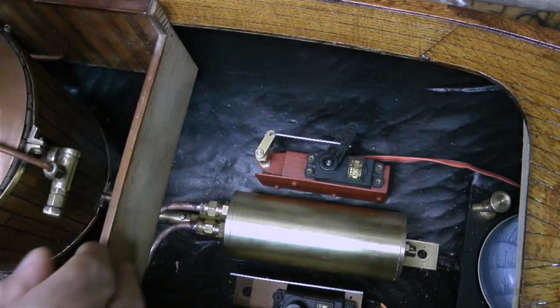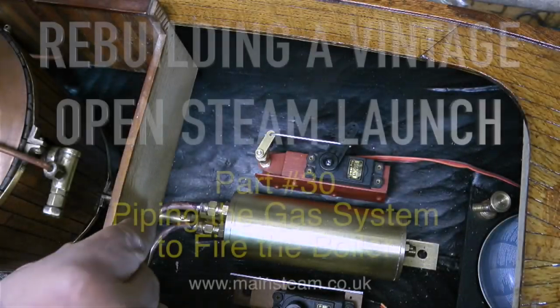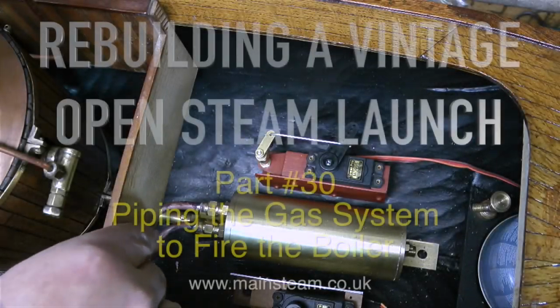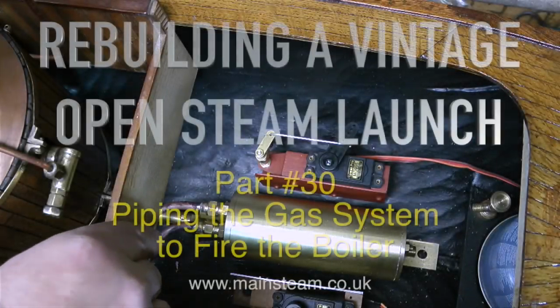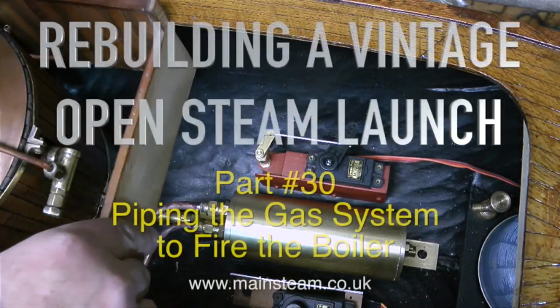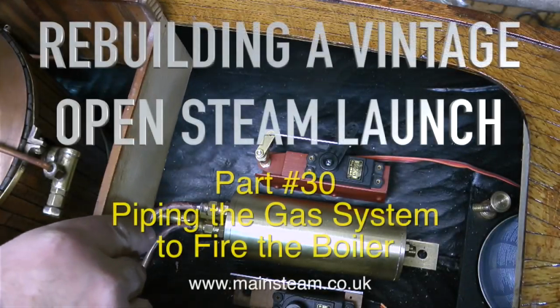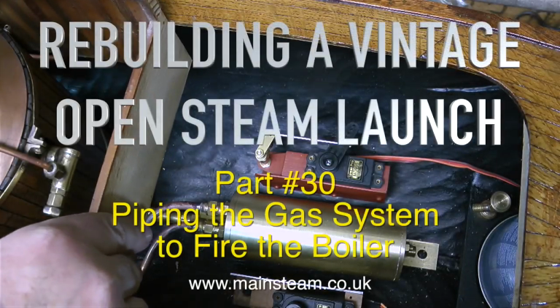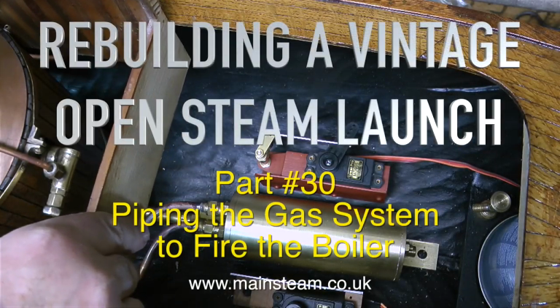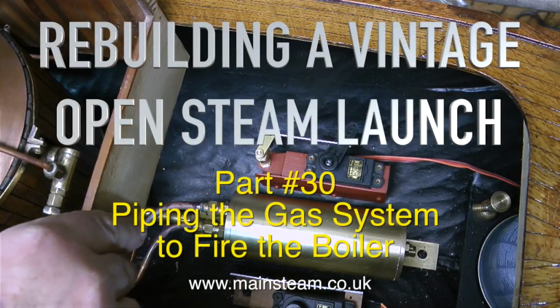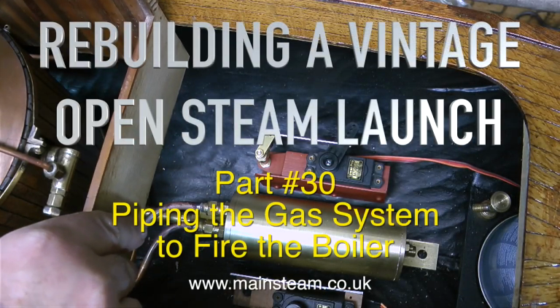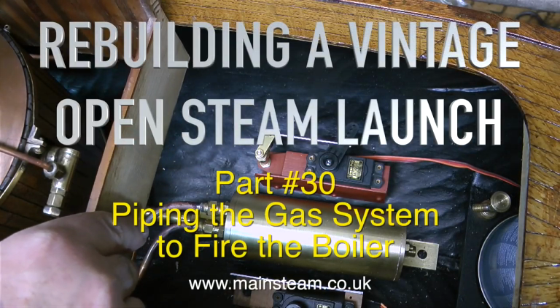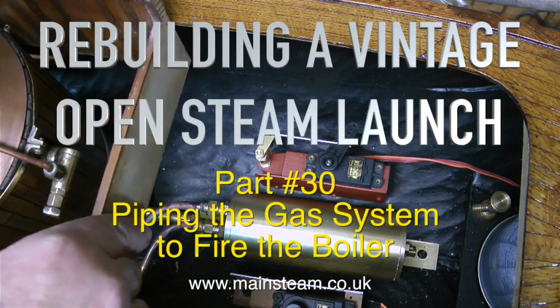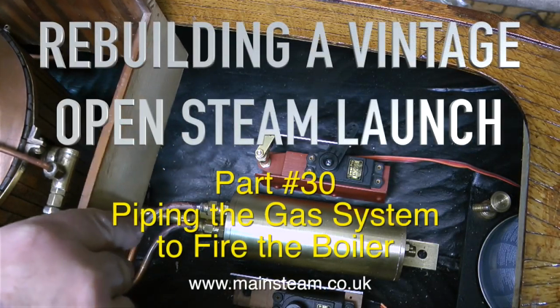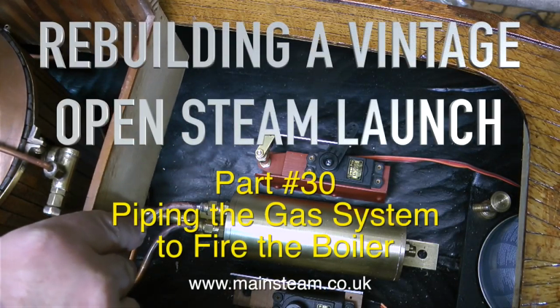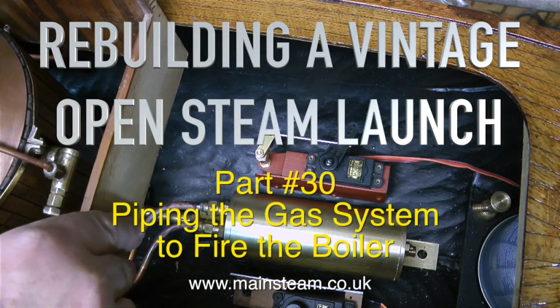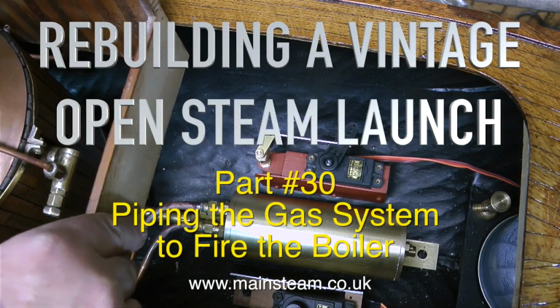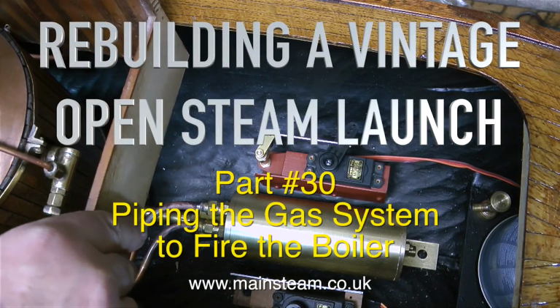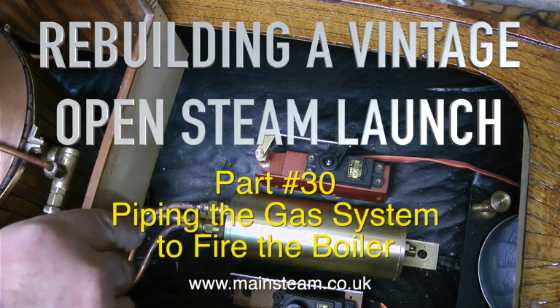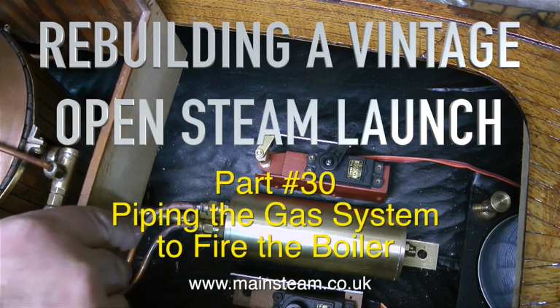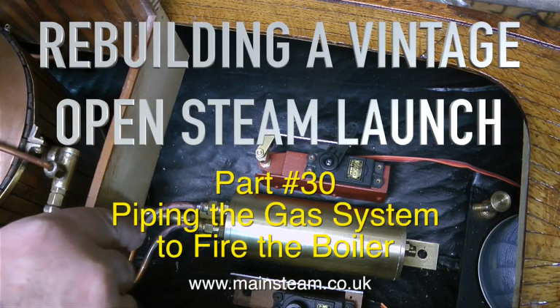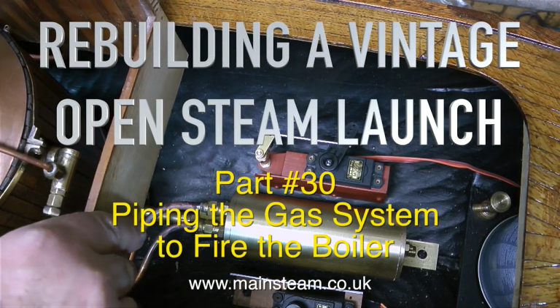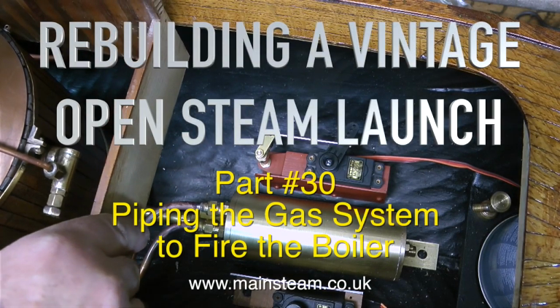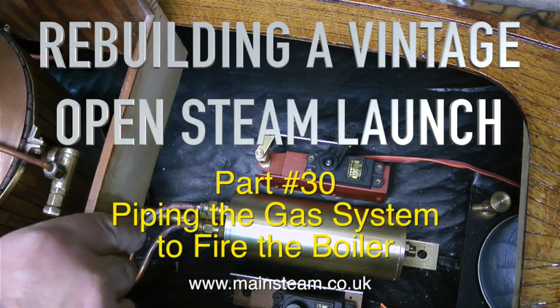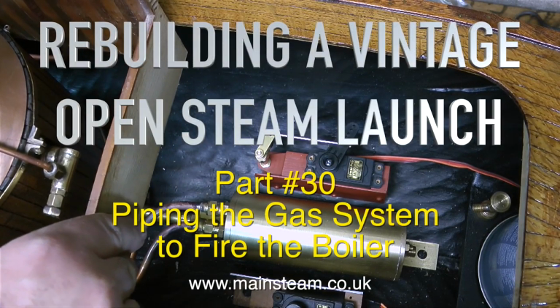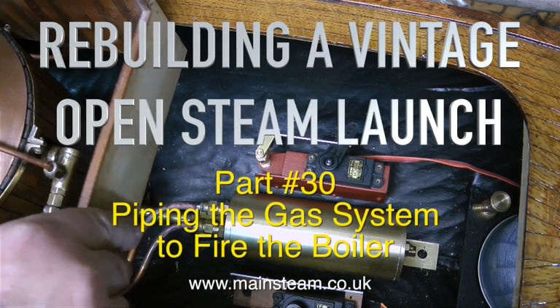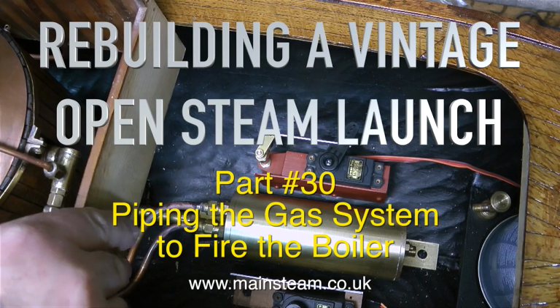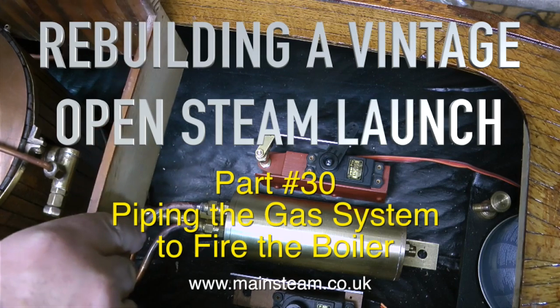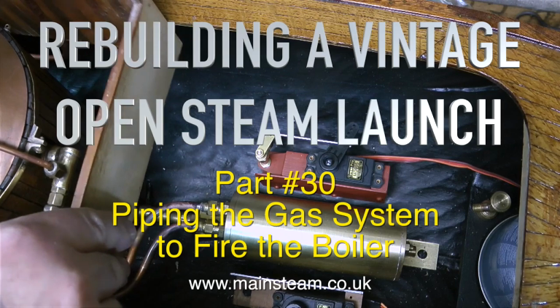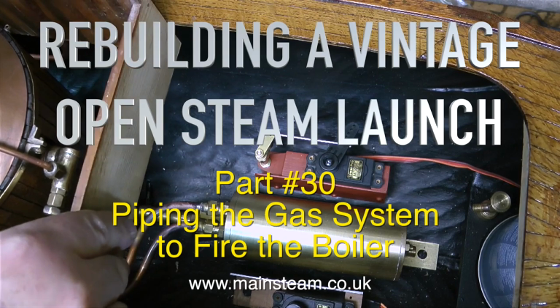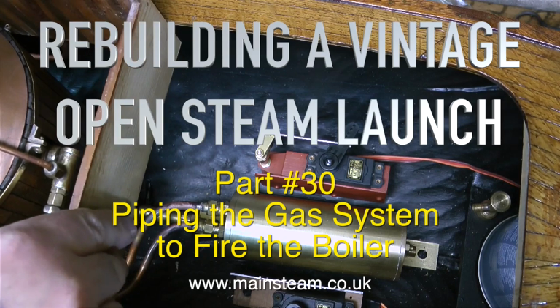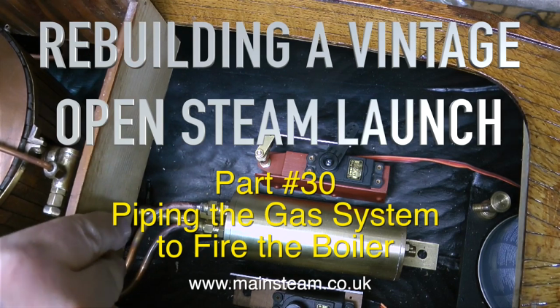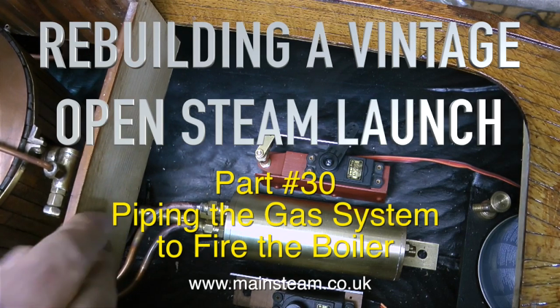Rebuilding a vintage open steam launch, this is part 30, piping the gas system to fire the boiler.